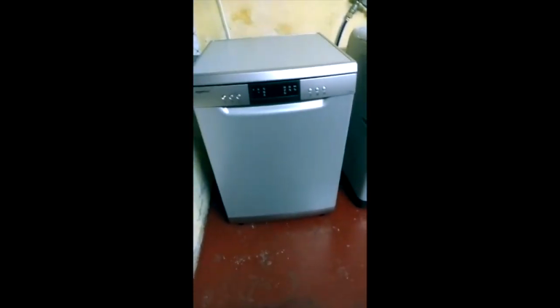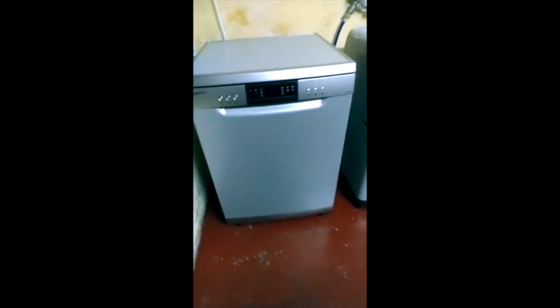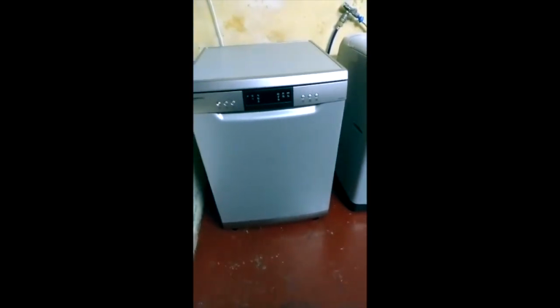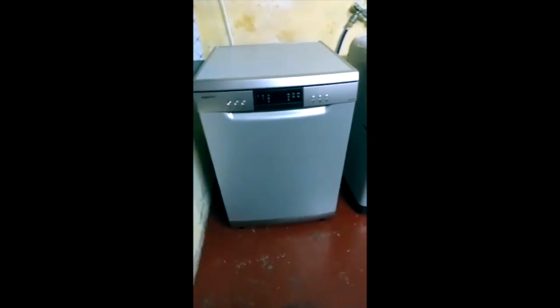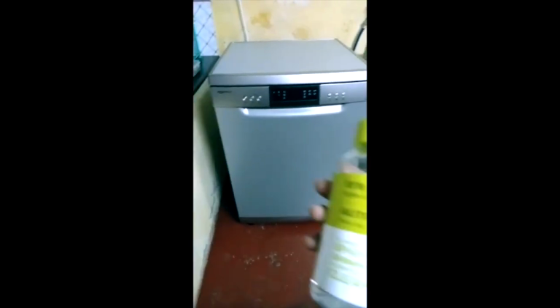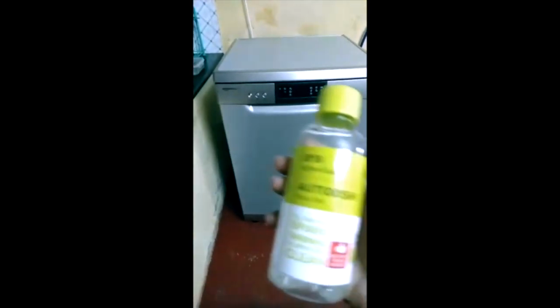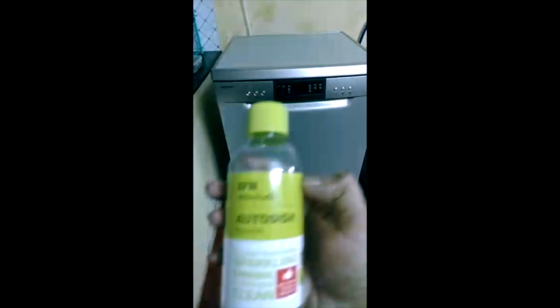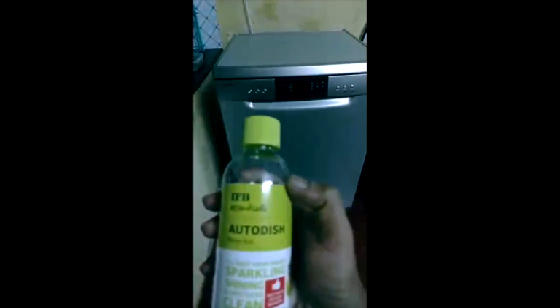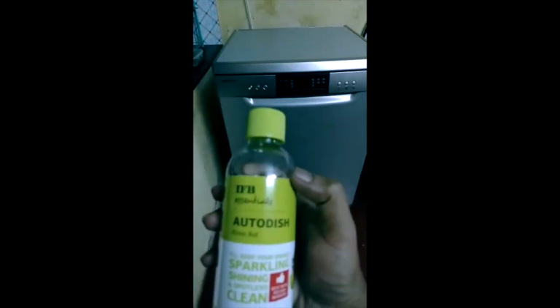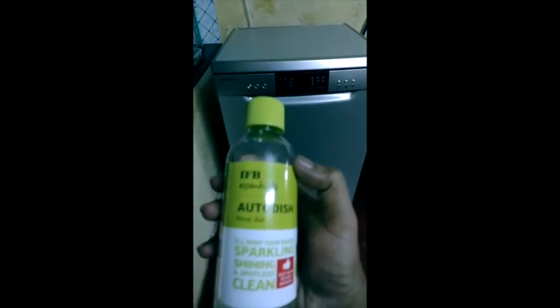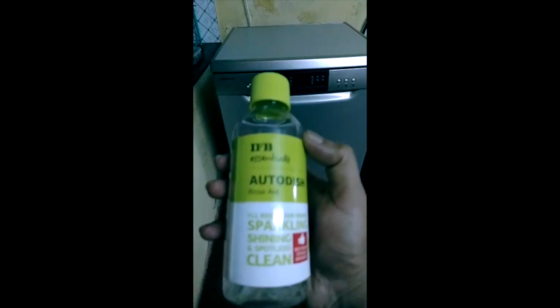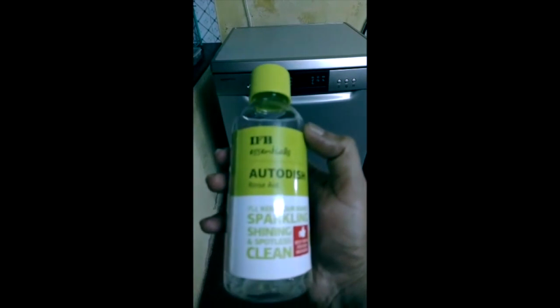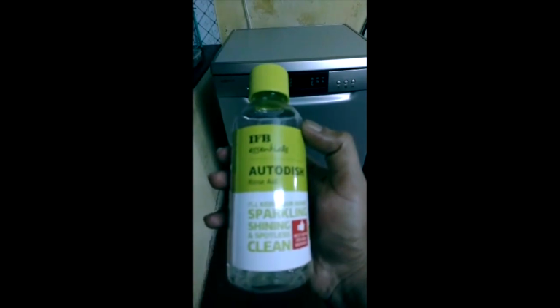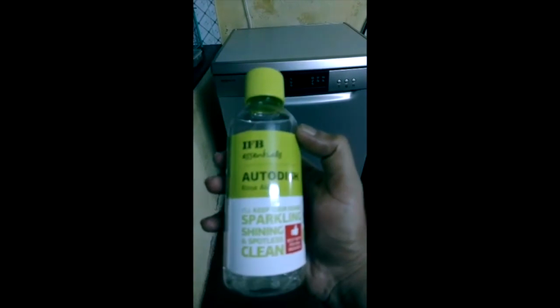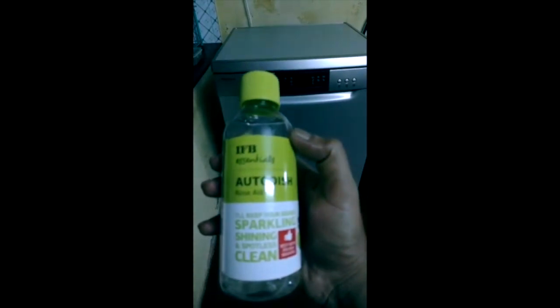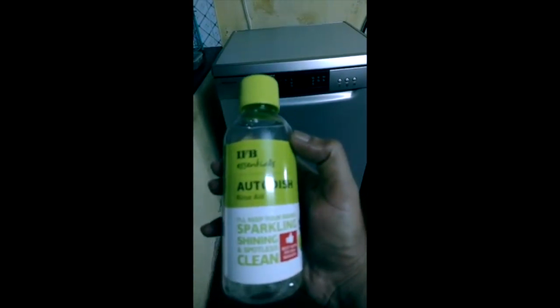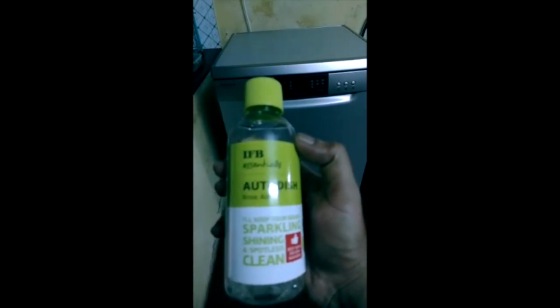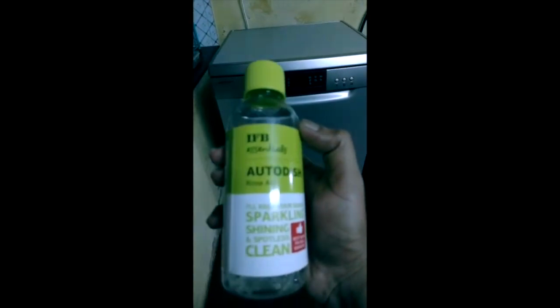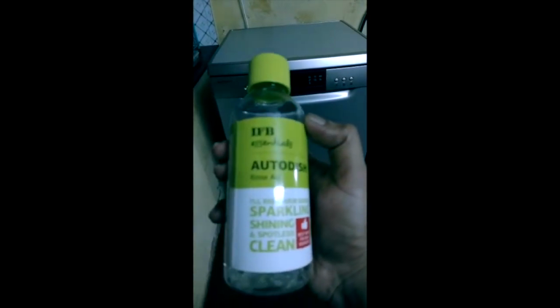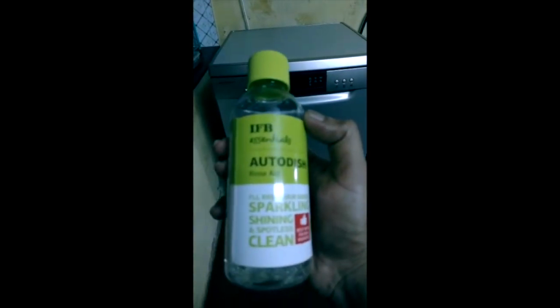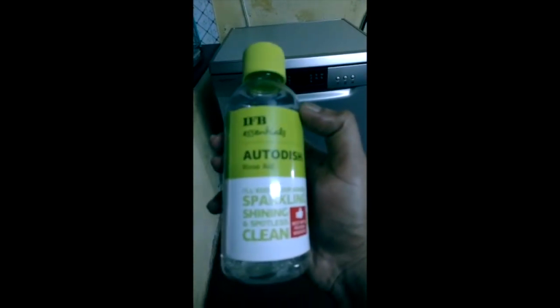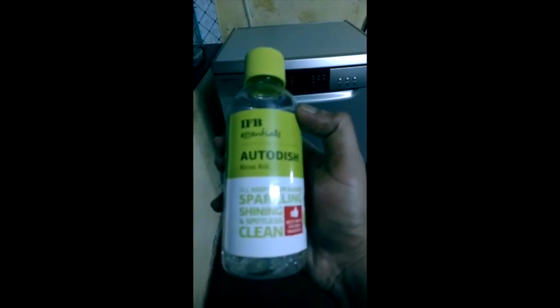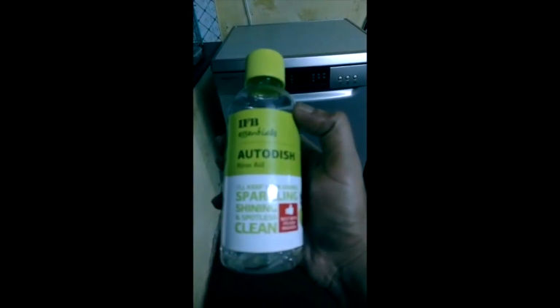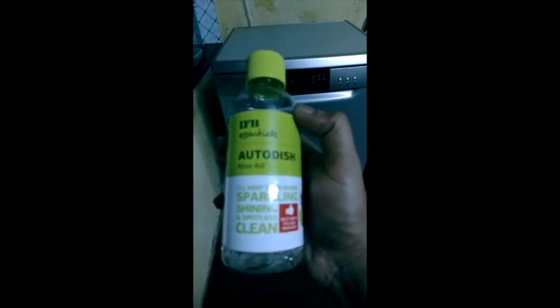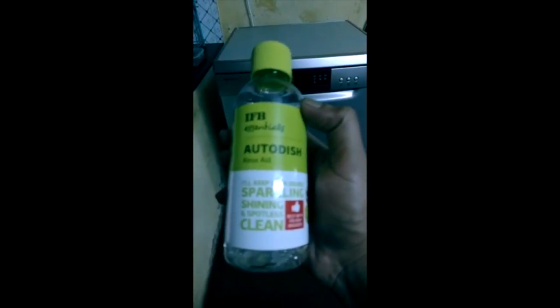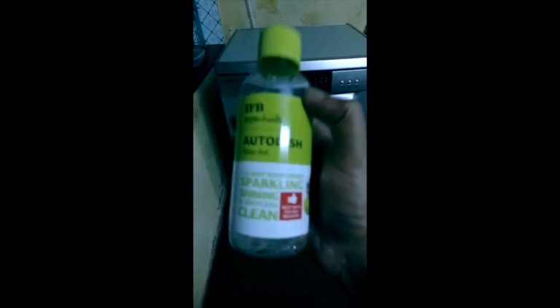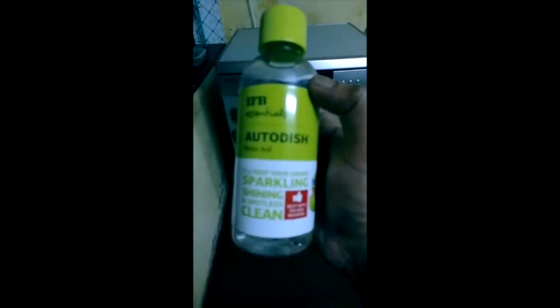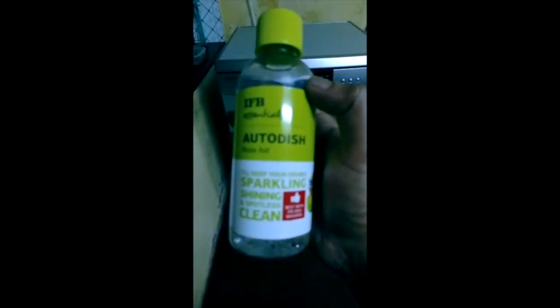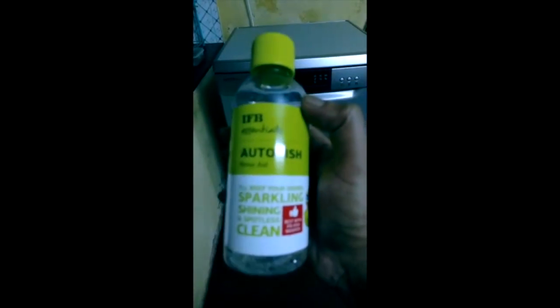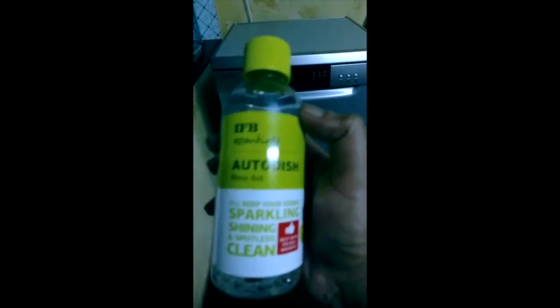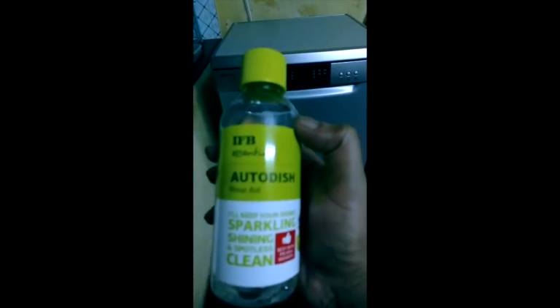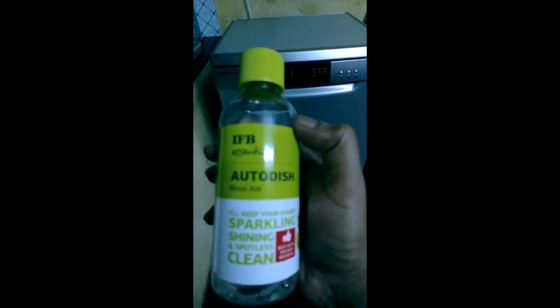Now the rinsing liquid is used in the third place.